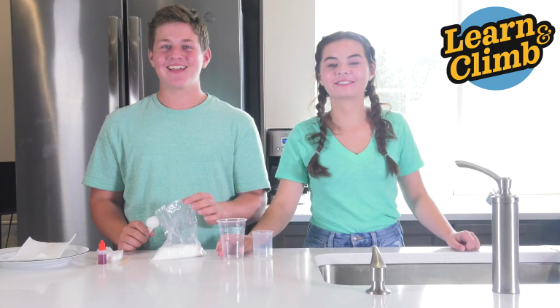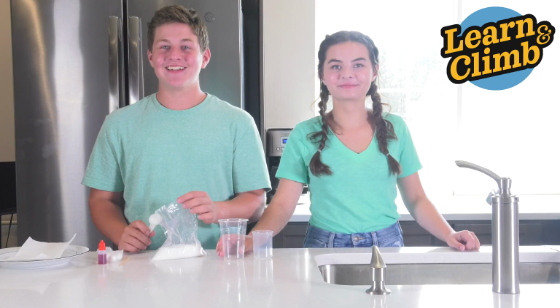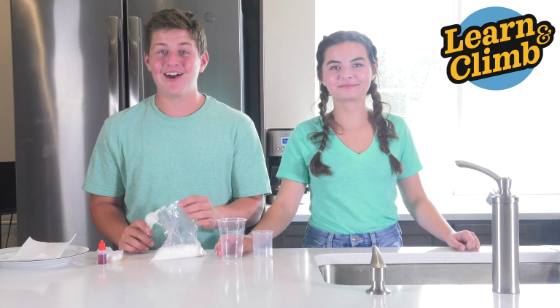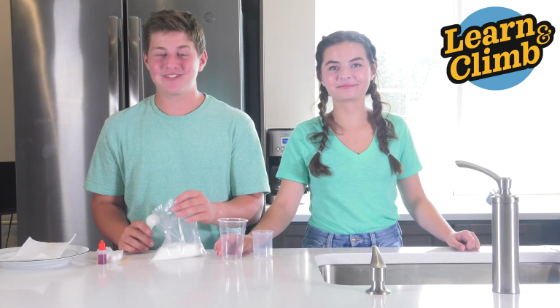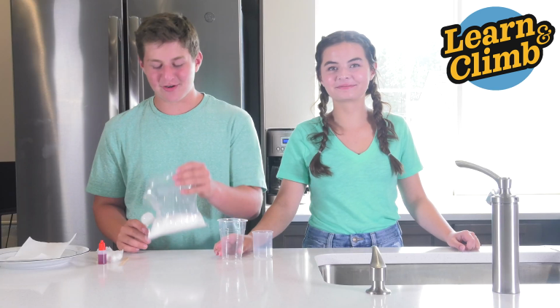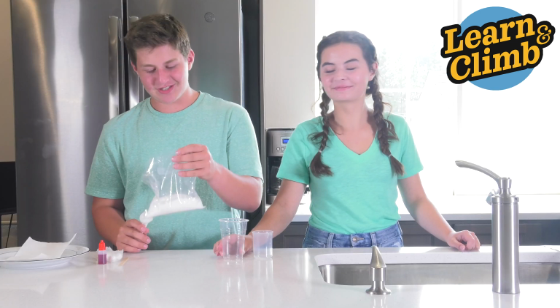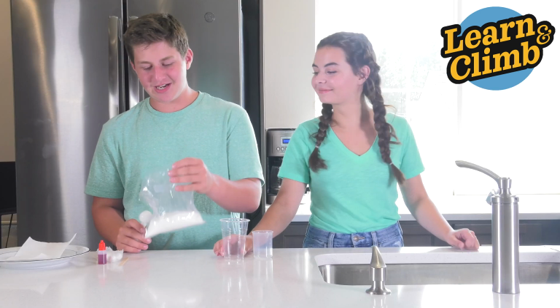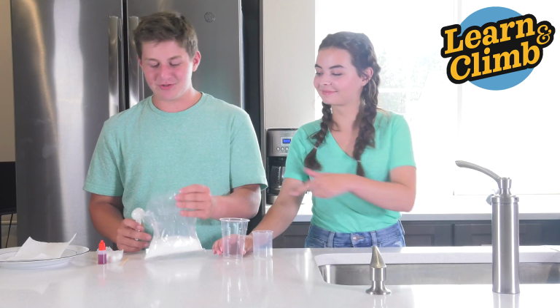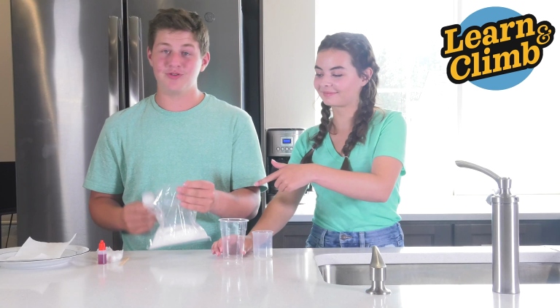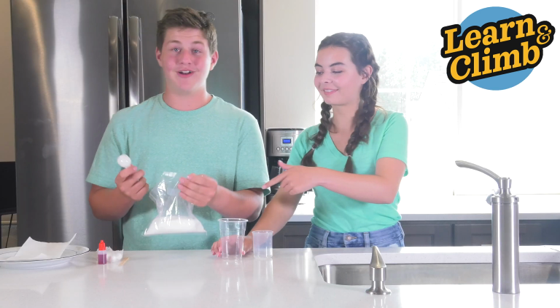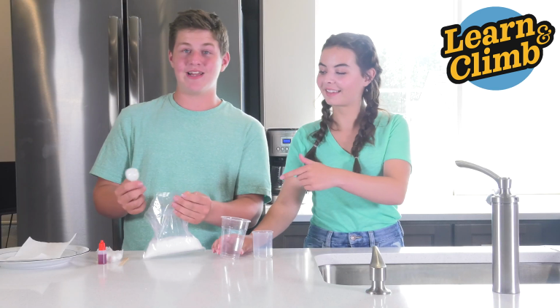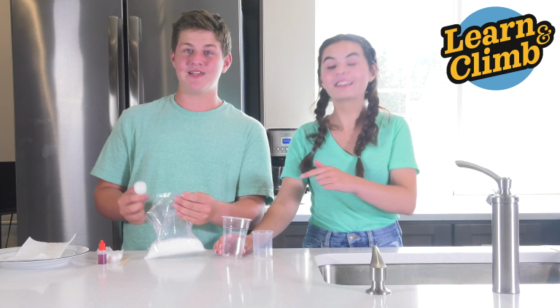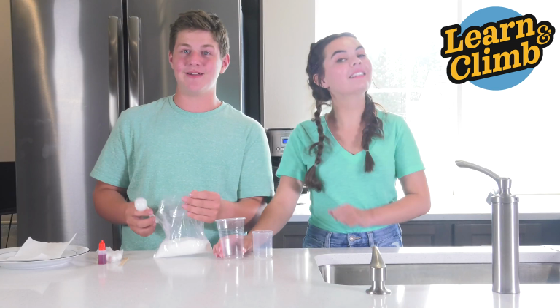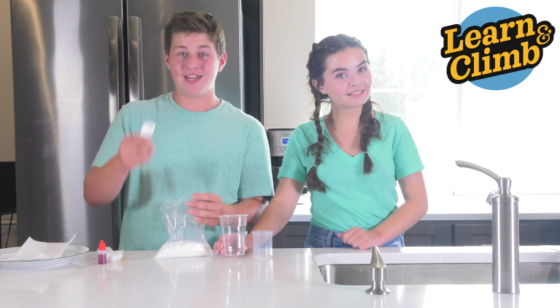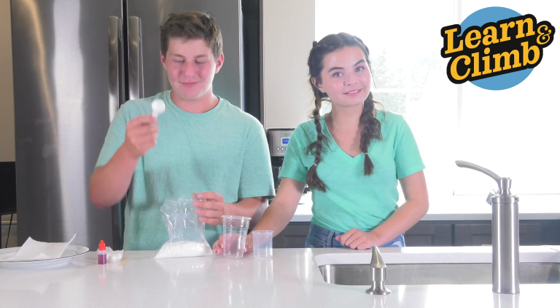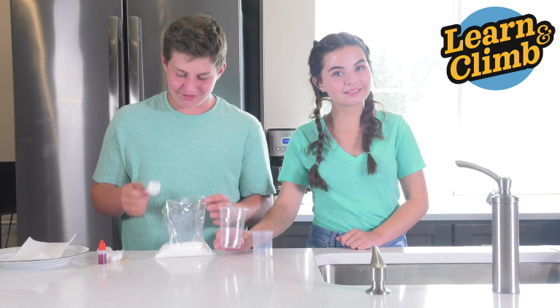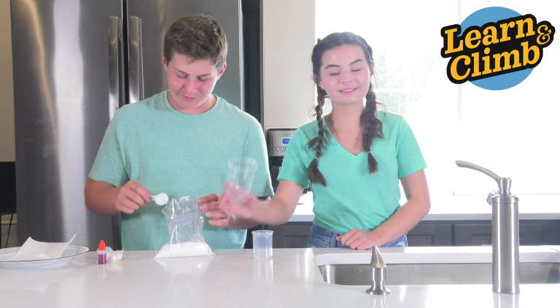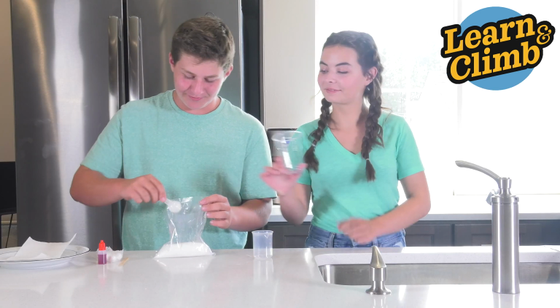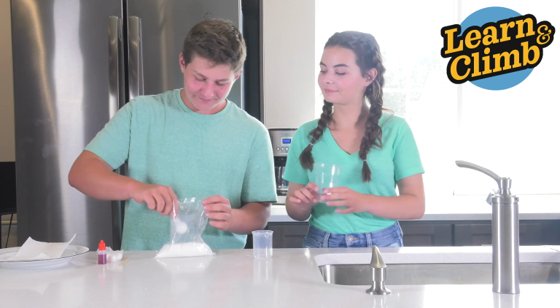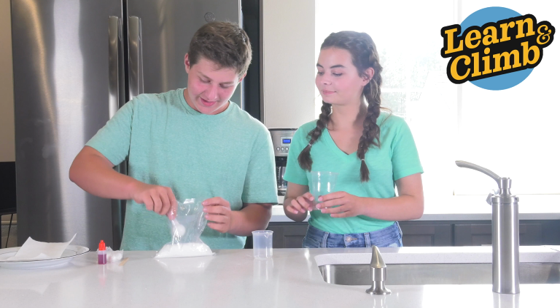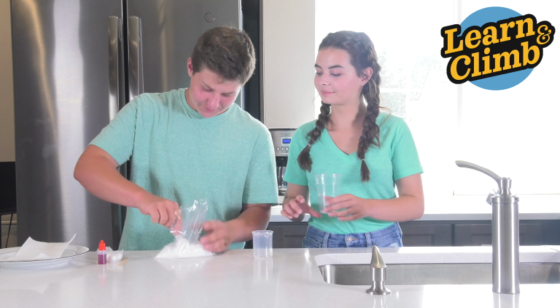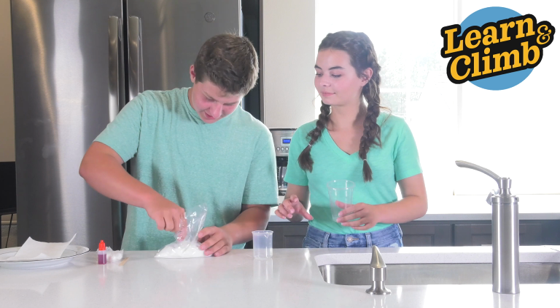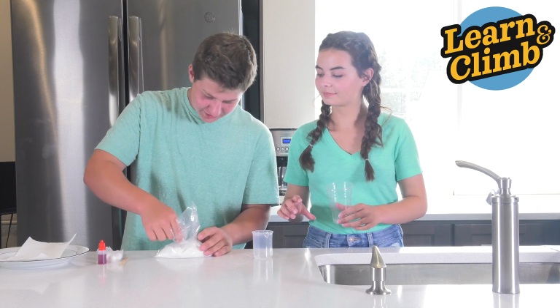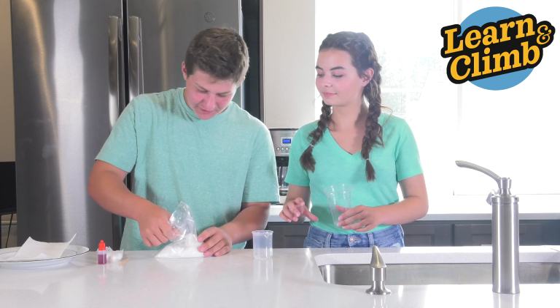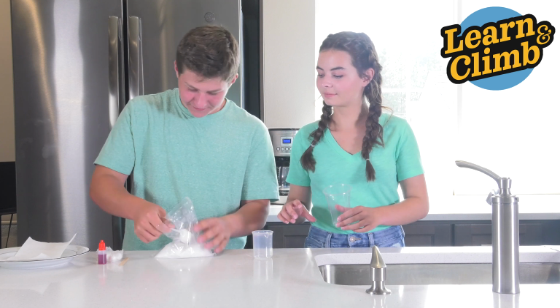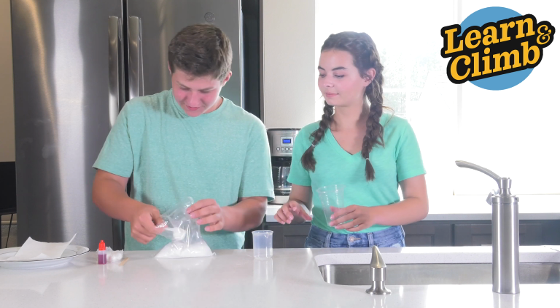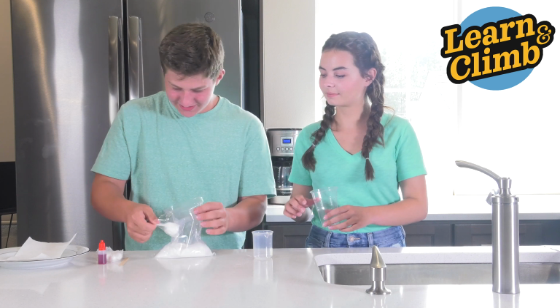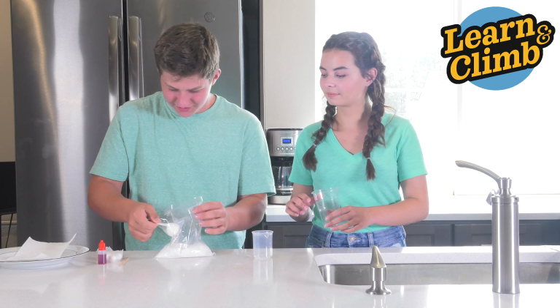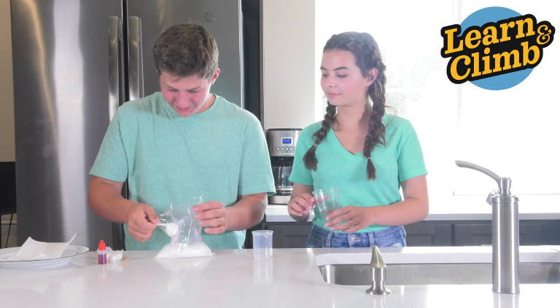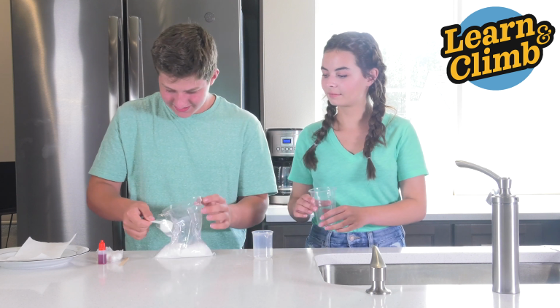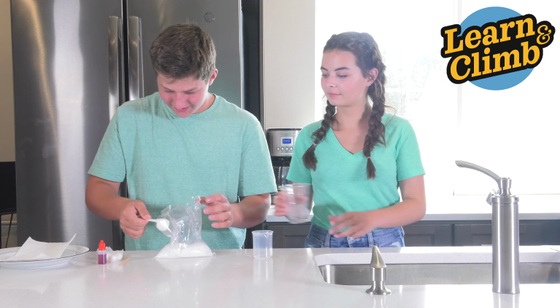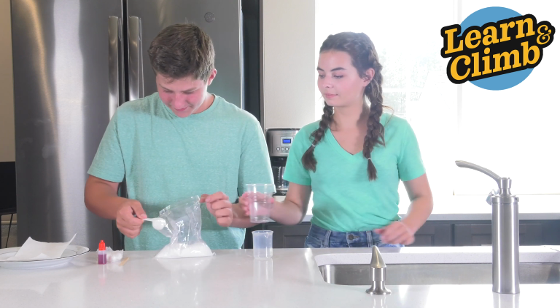Now take your crystal chemical, or ADP, in your measuring spoon and put two spoonfuls into your plastic cup.